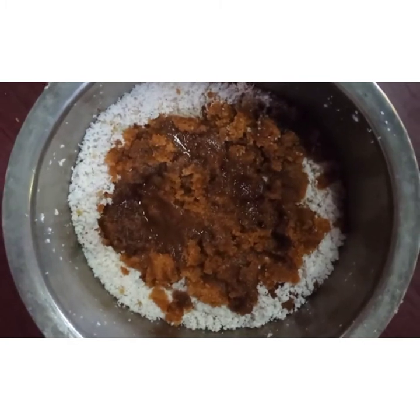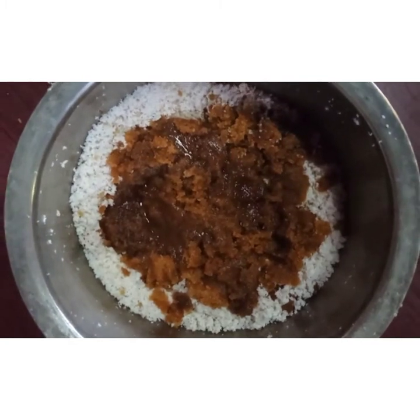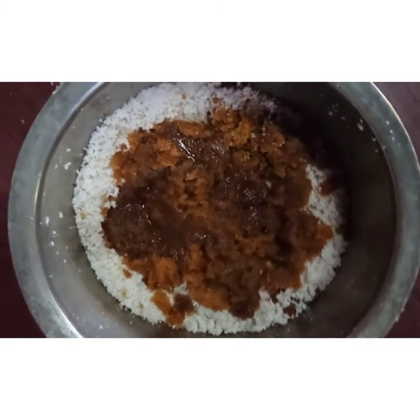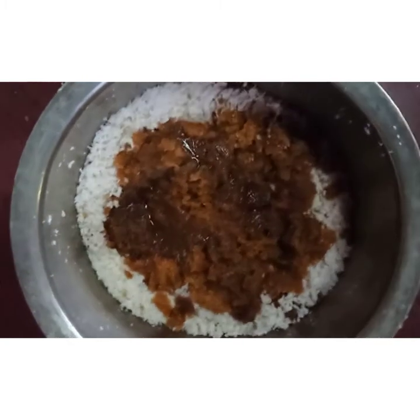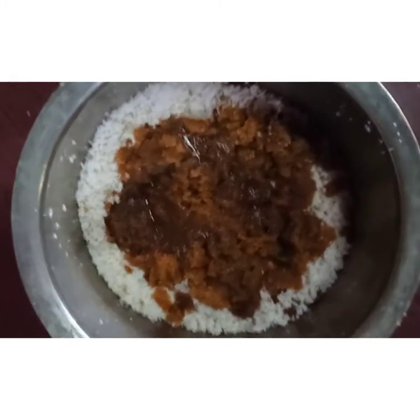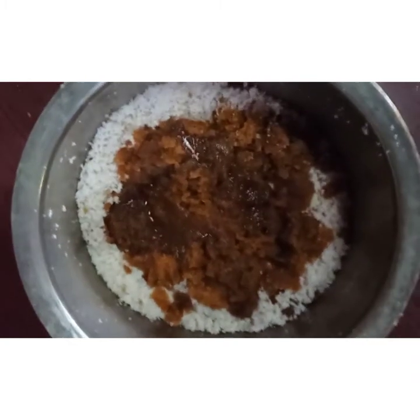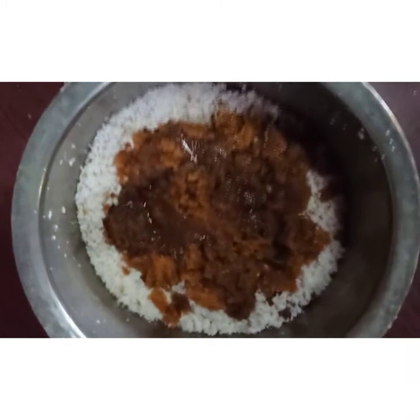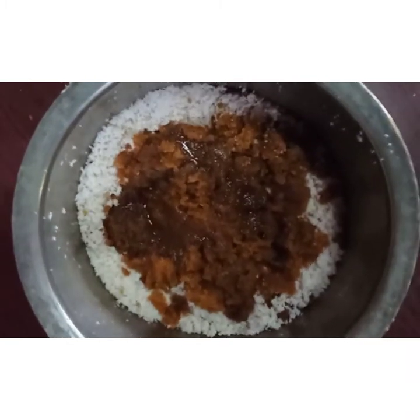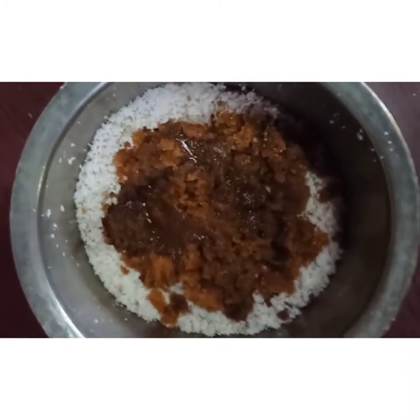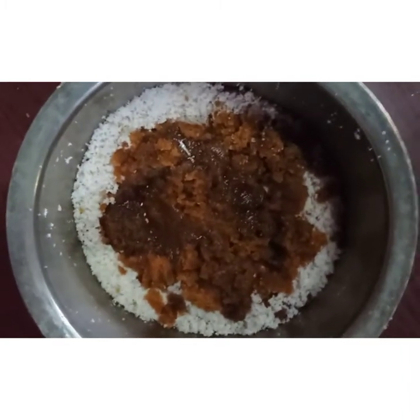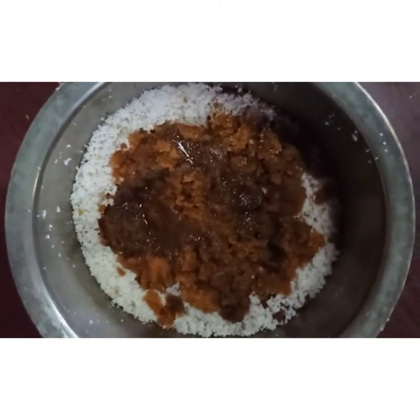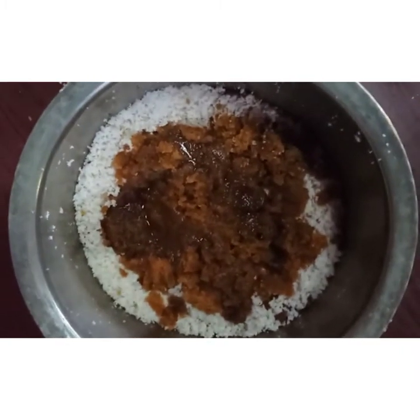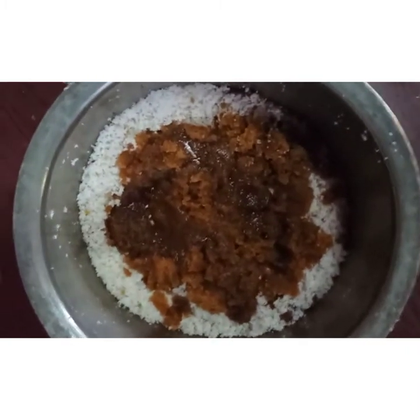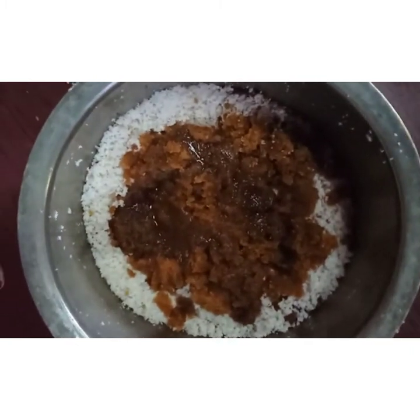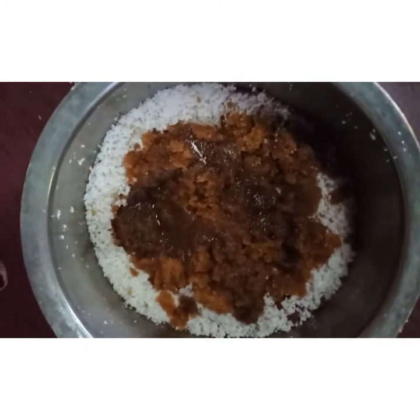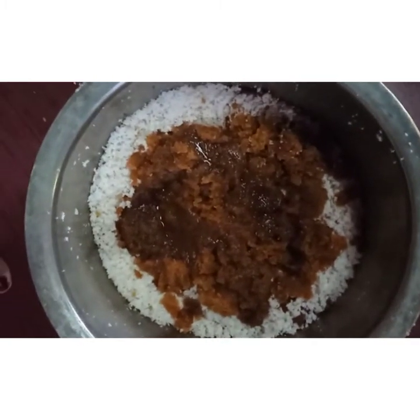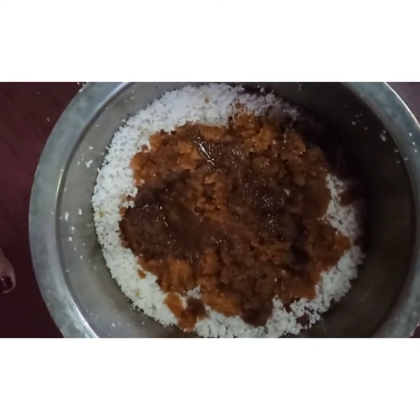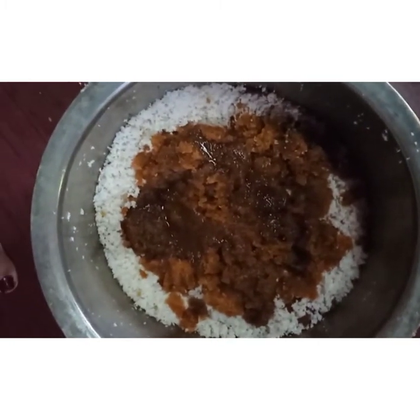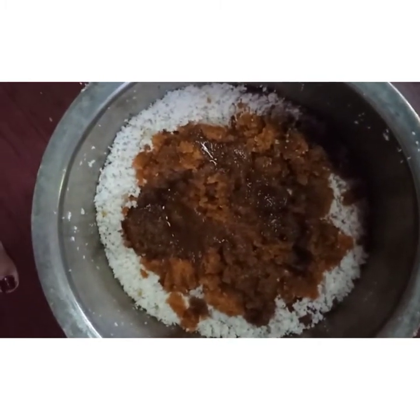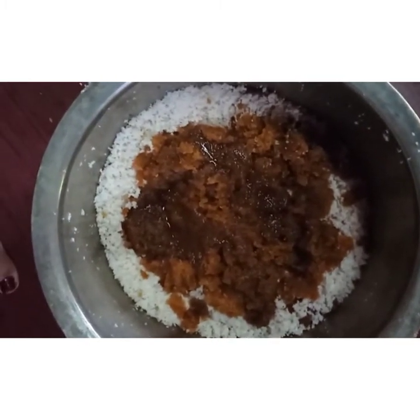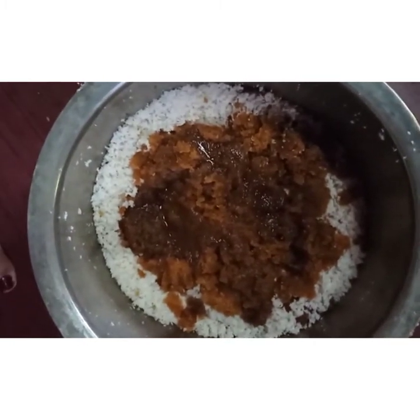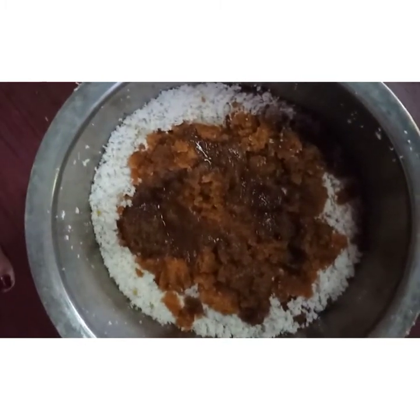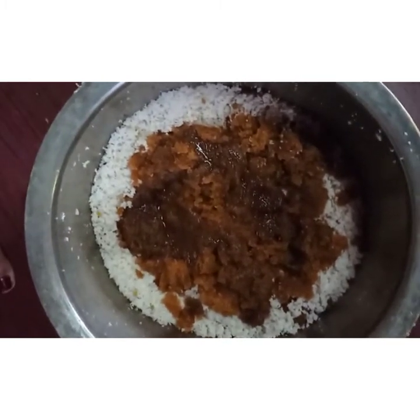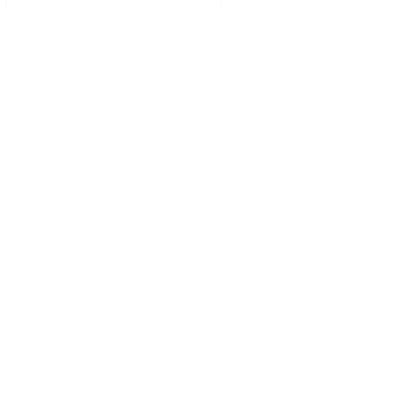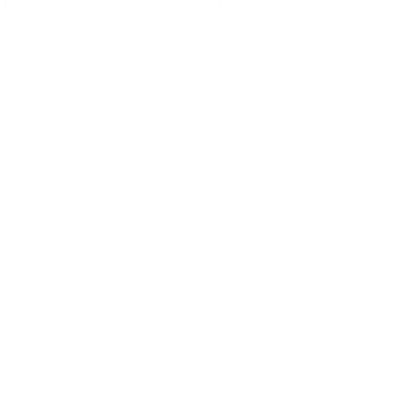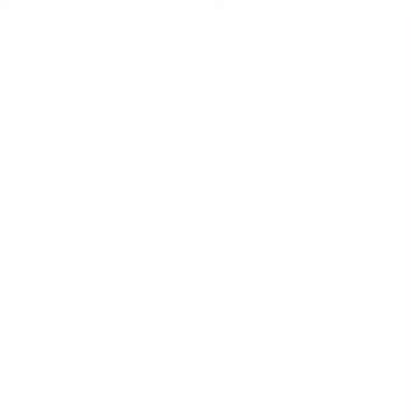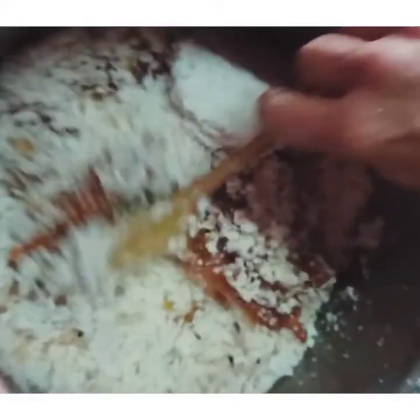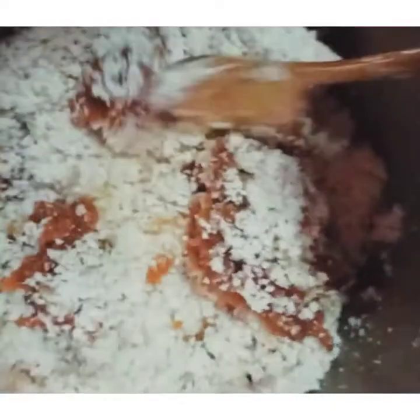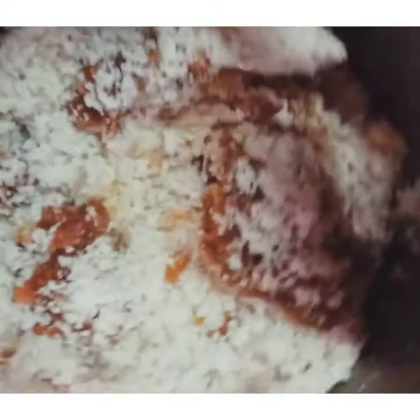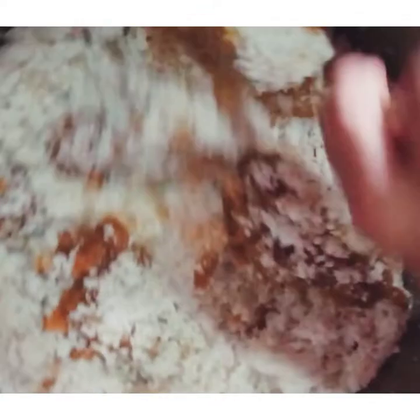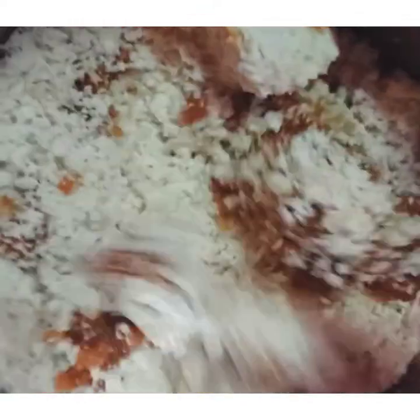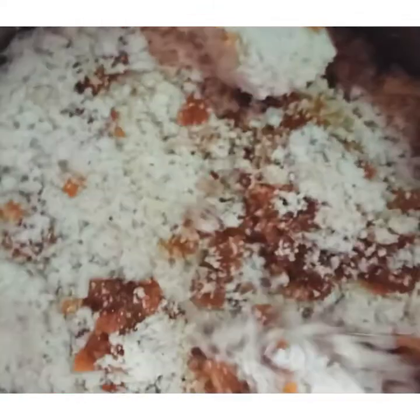Then take ground coconut and jaggery — the ratio is 2 to 1. Add the mixture to the pan.